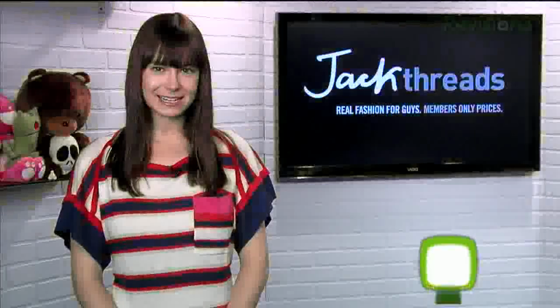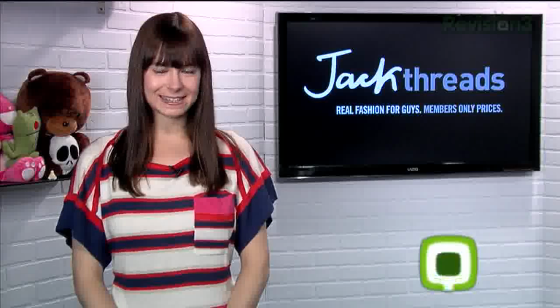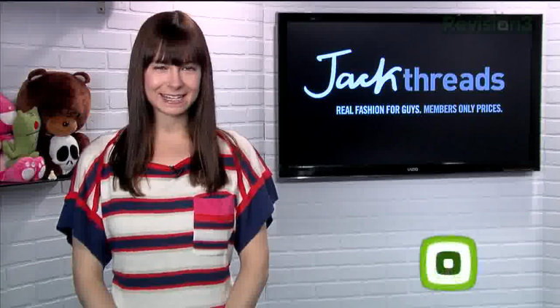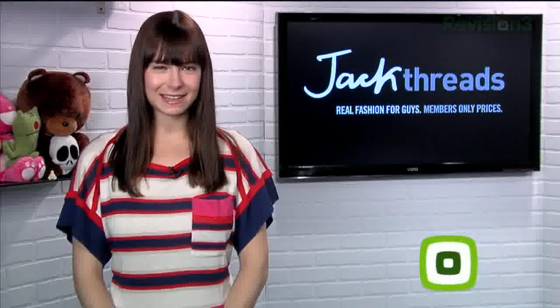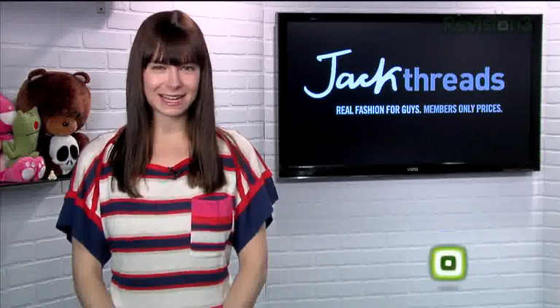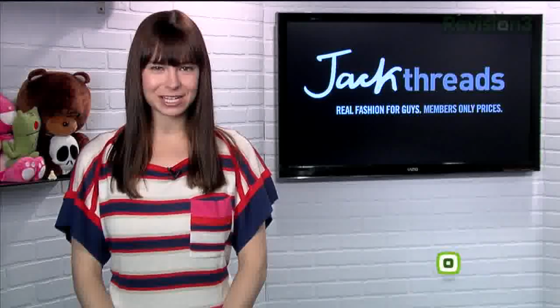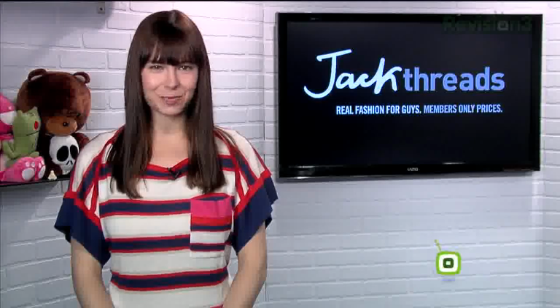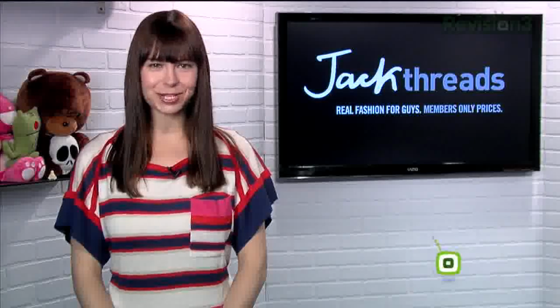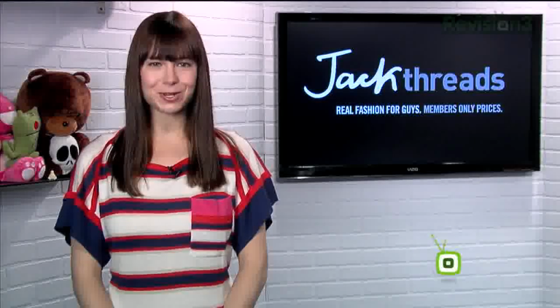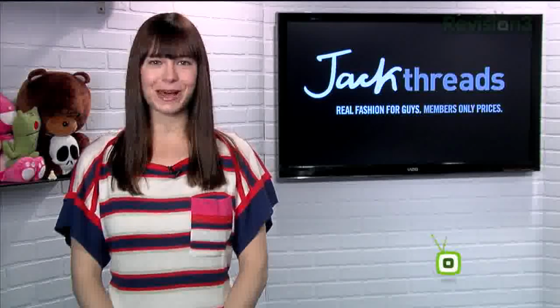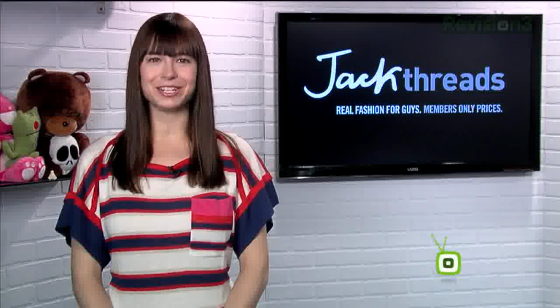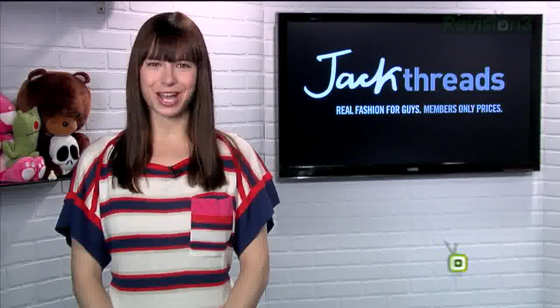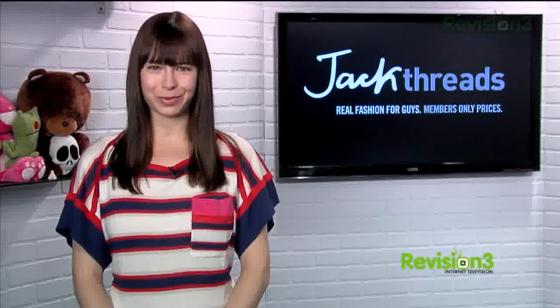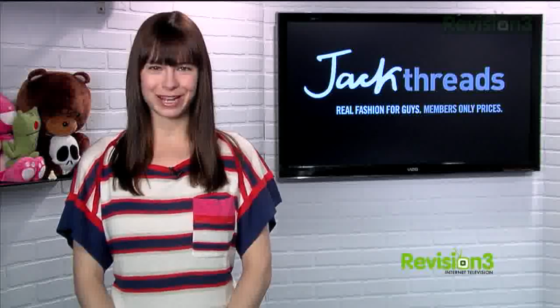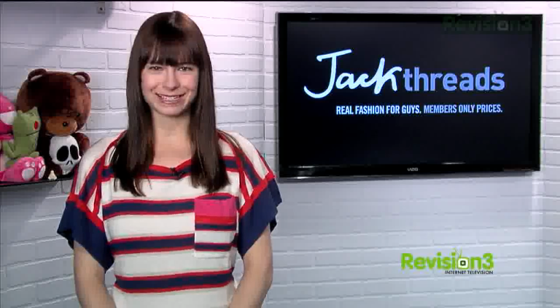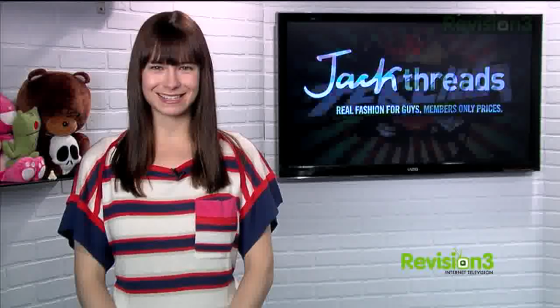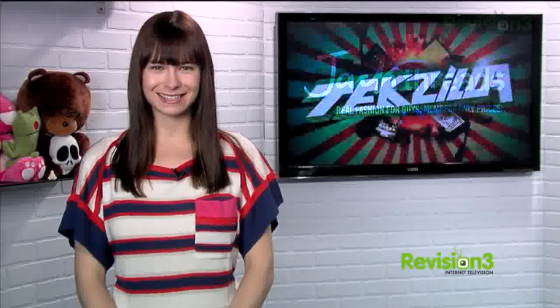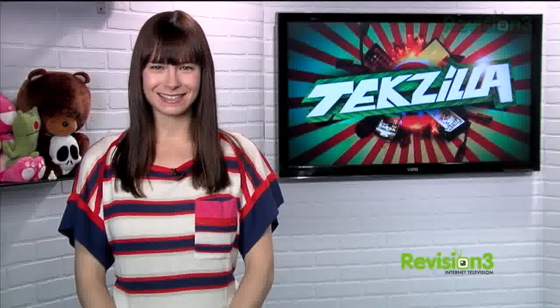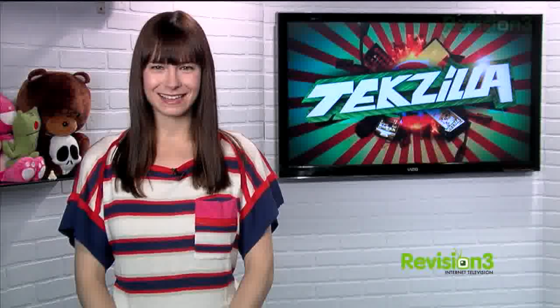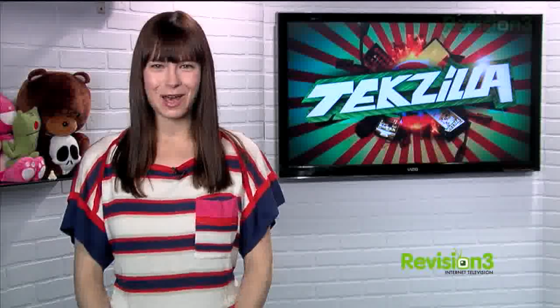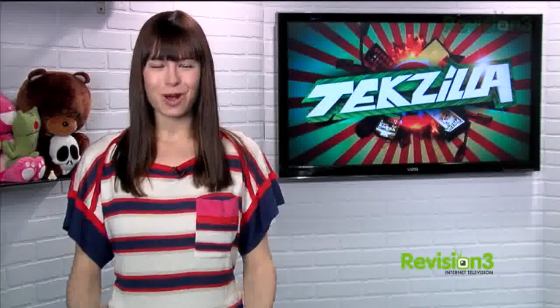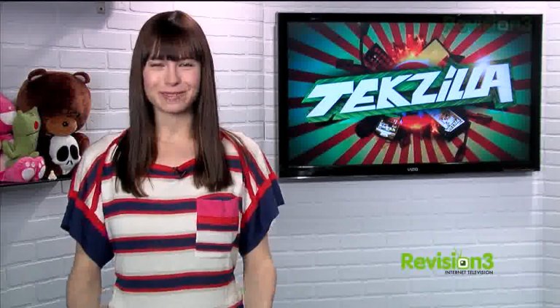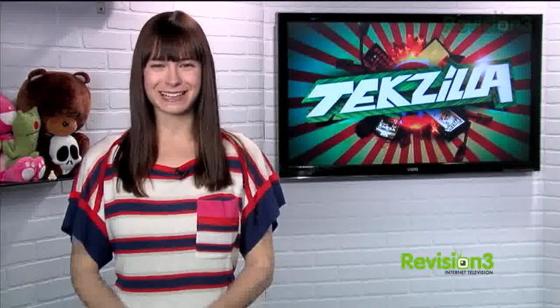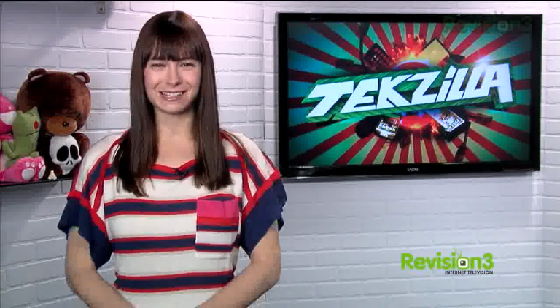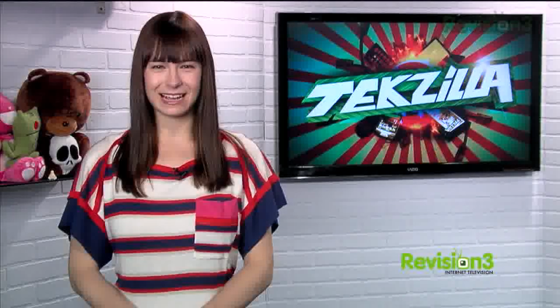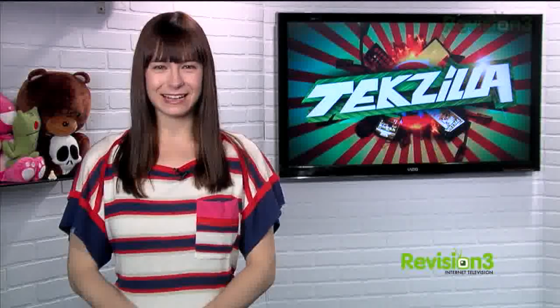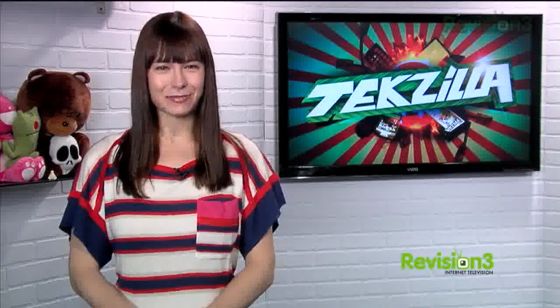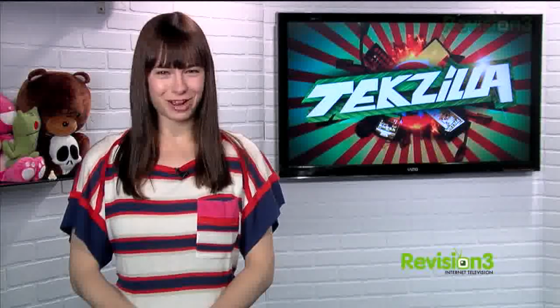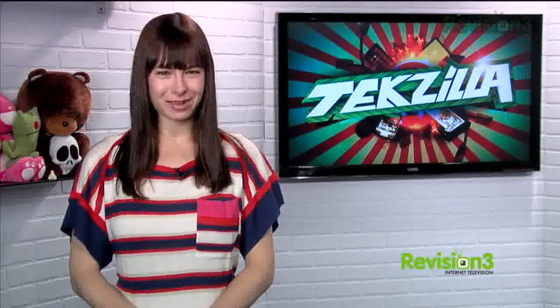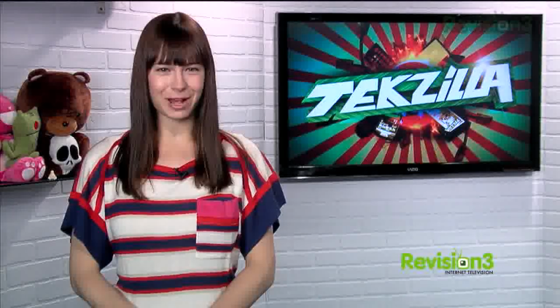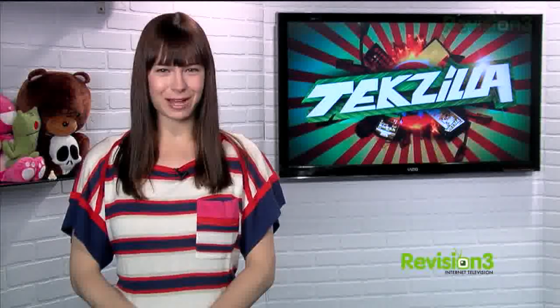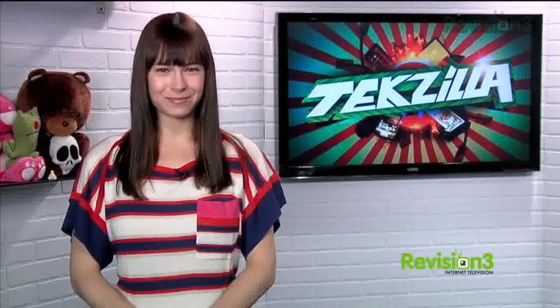Today's Techzilla Daily is brought to you by Jack Threads. Welcome to Techzilla Daily, I'm Veronica Belmont.